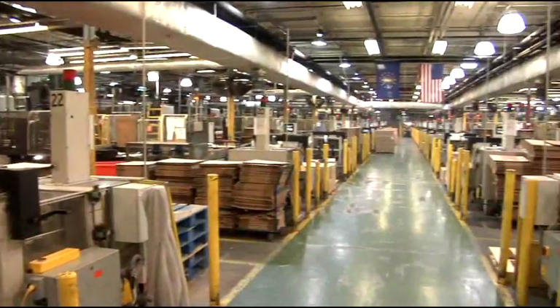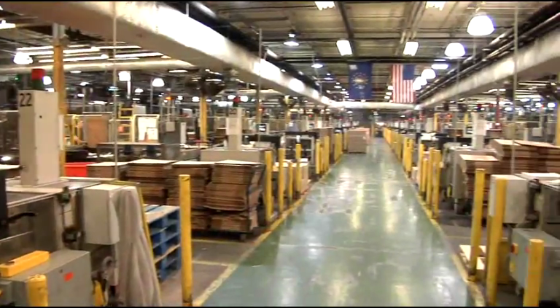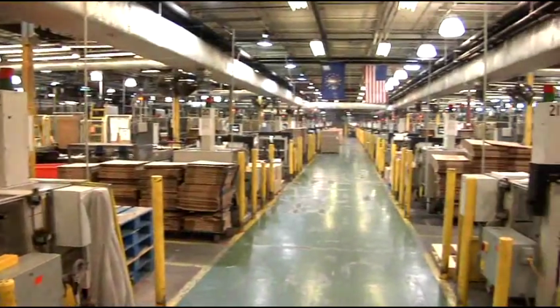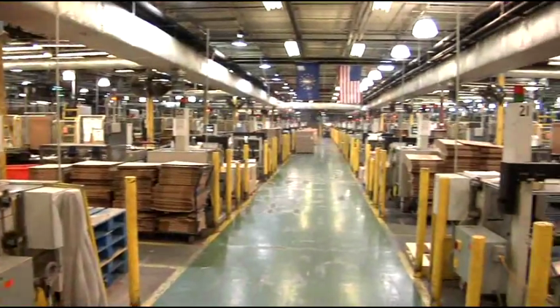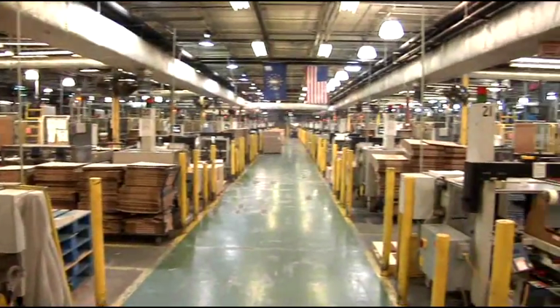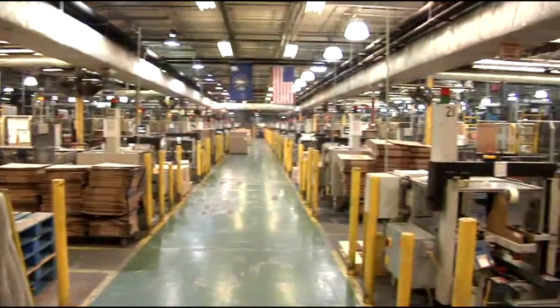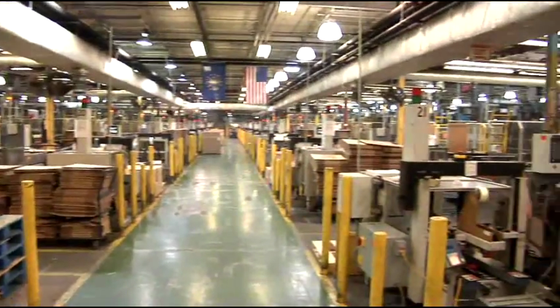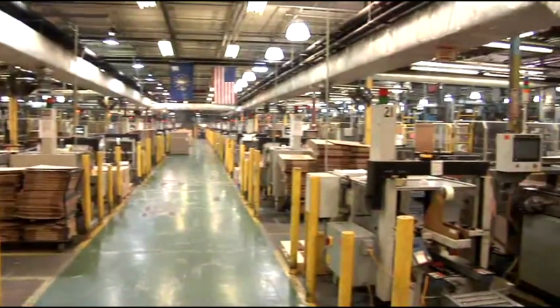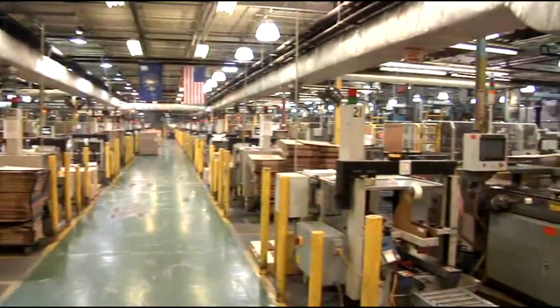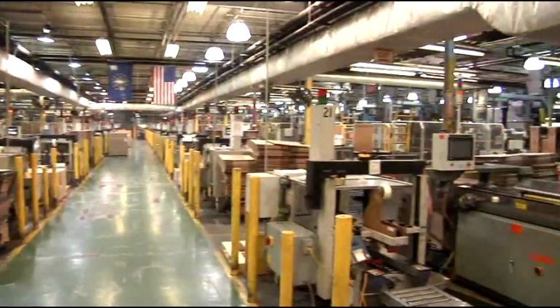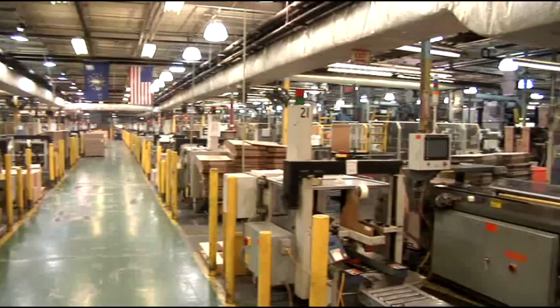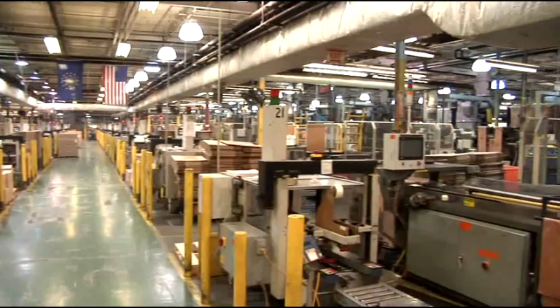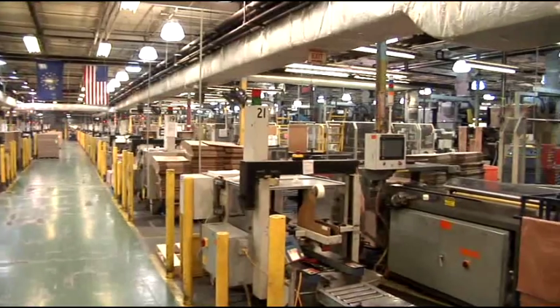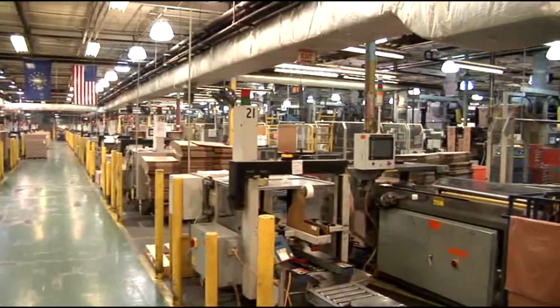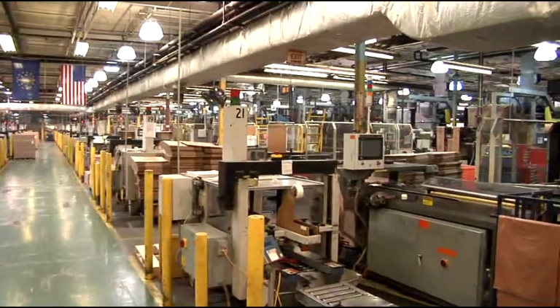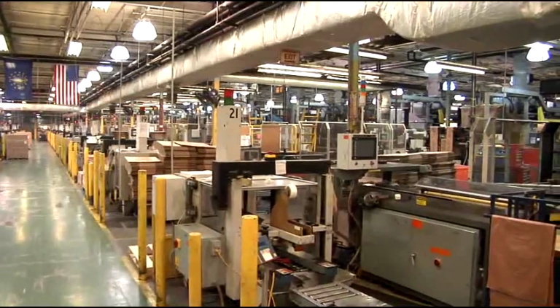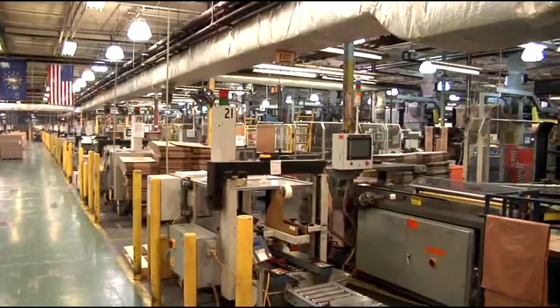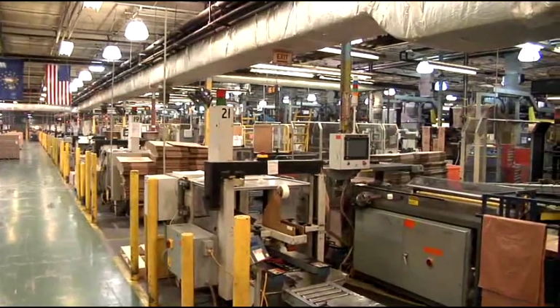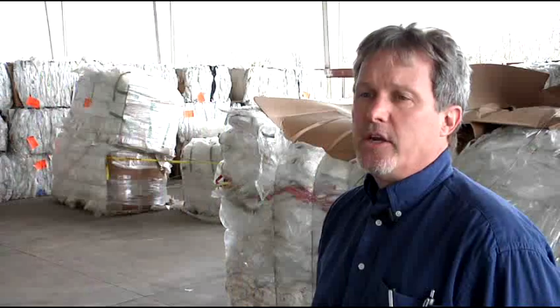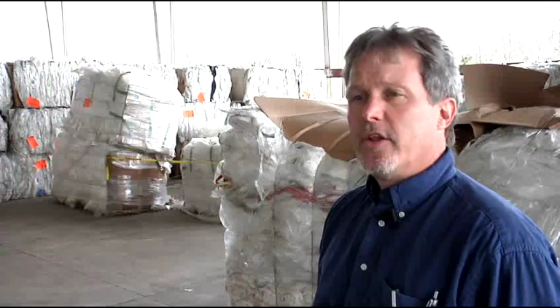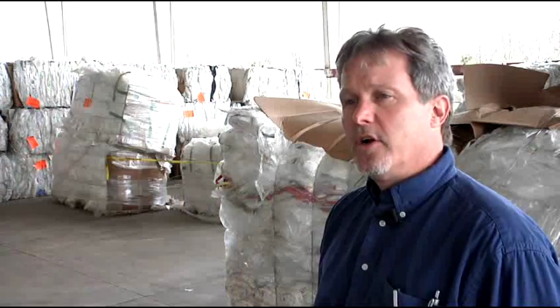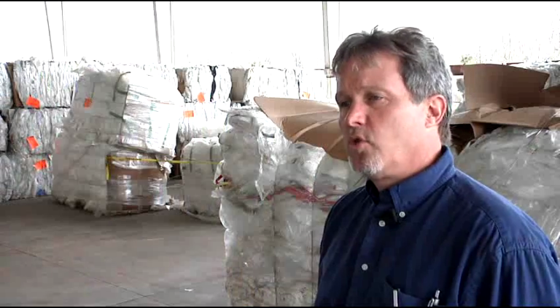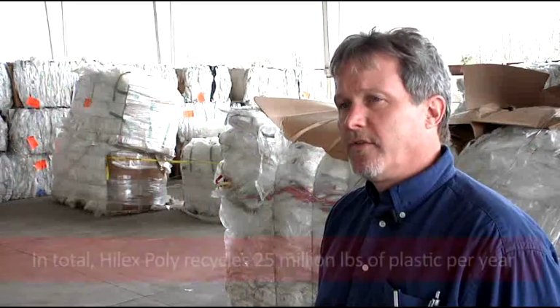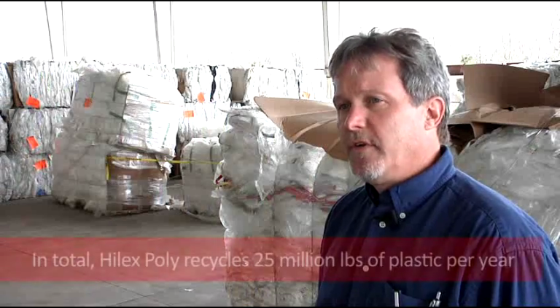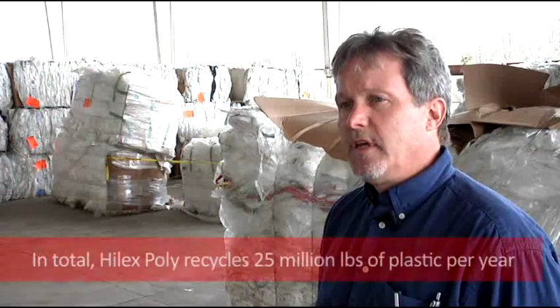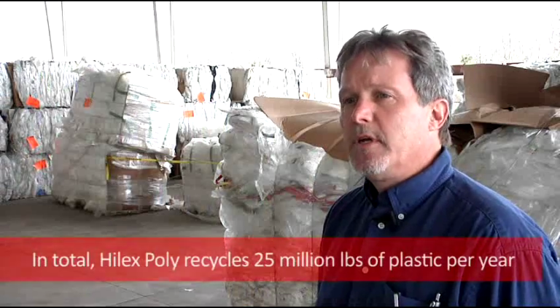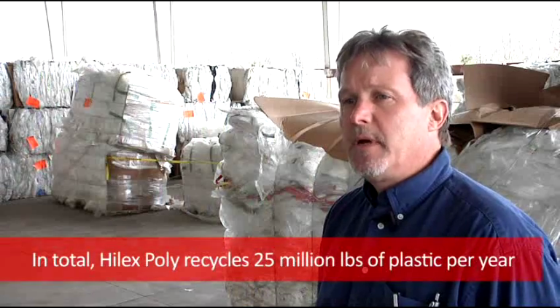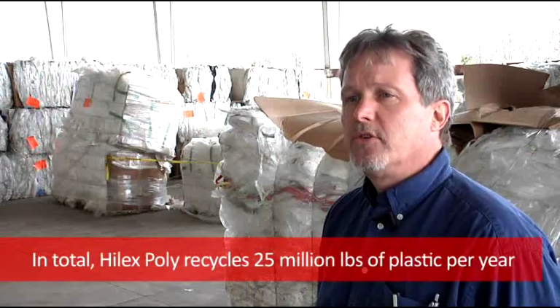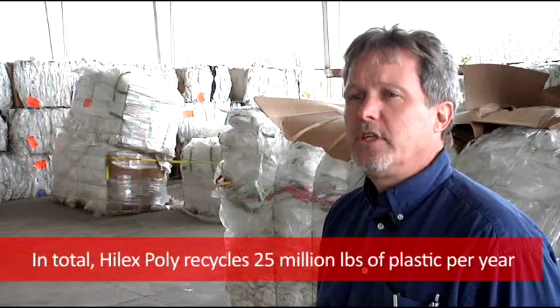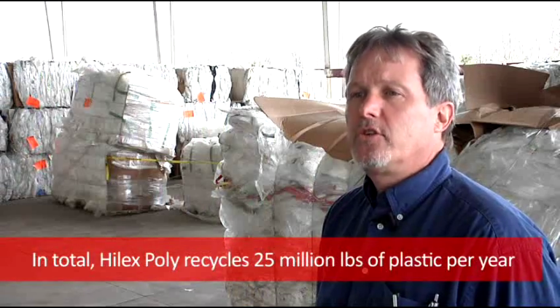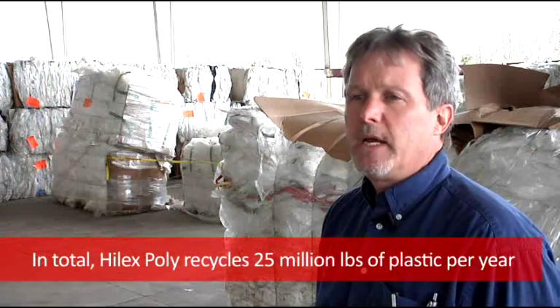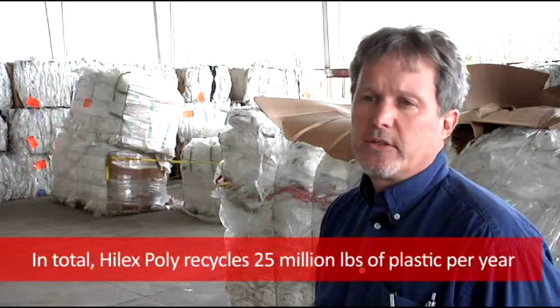We will recycle up to 10 million pounds of stretch wrap this year and another 12 to 15 million pounds of t-shirt bags.